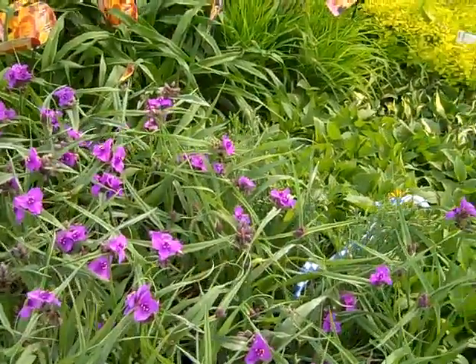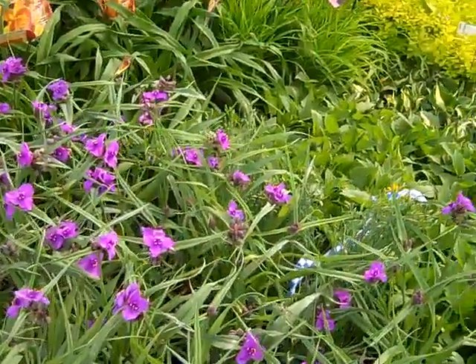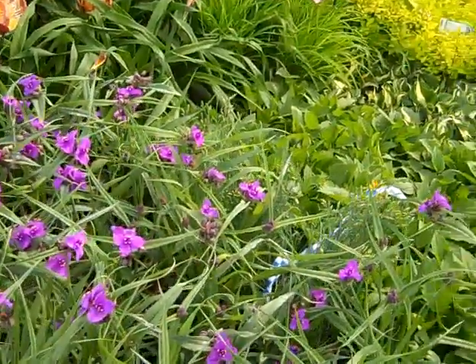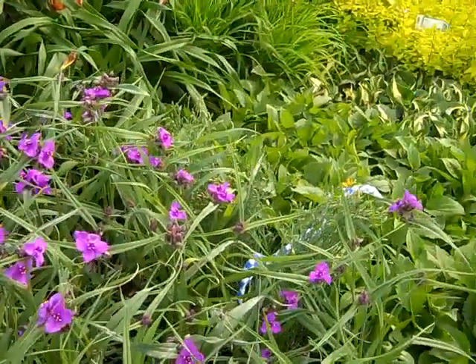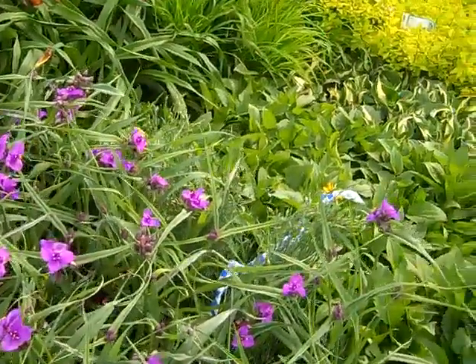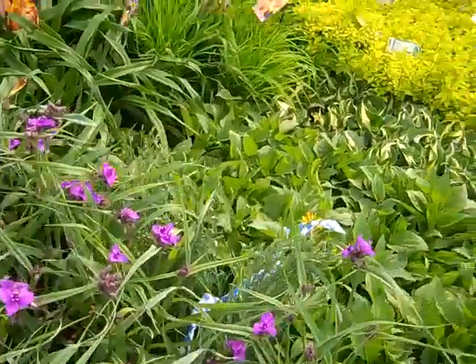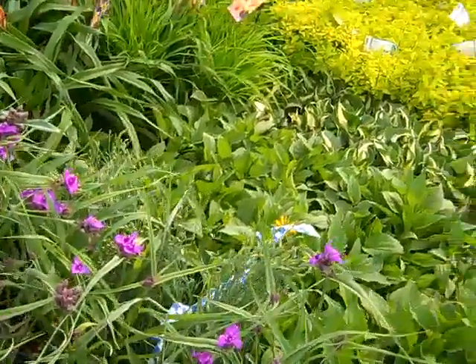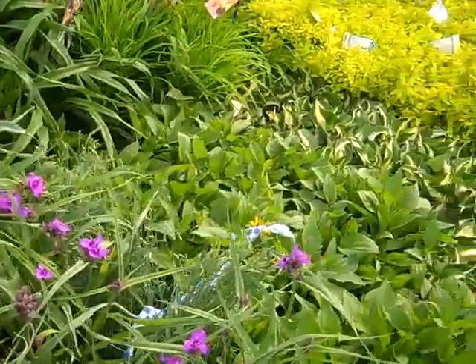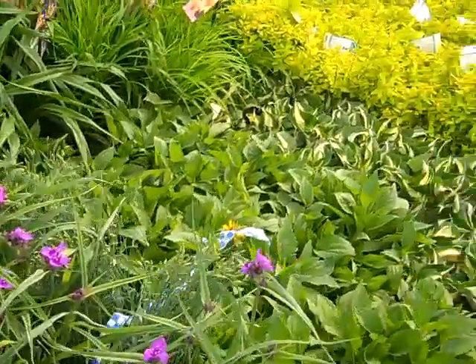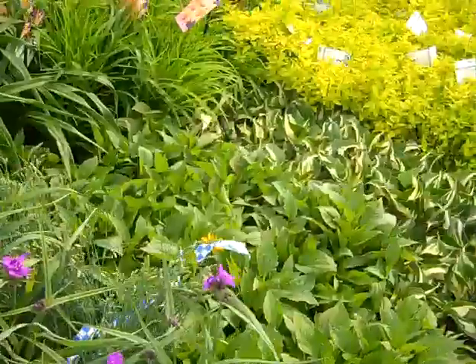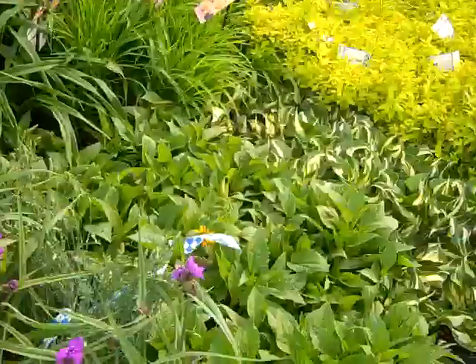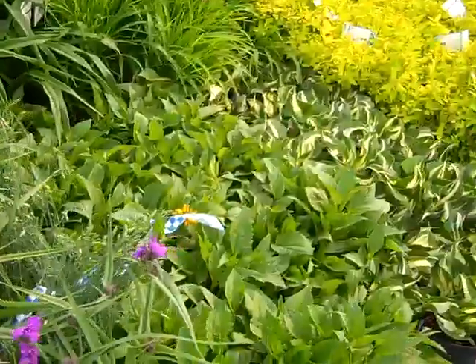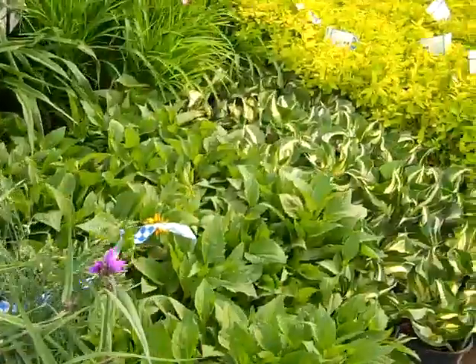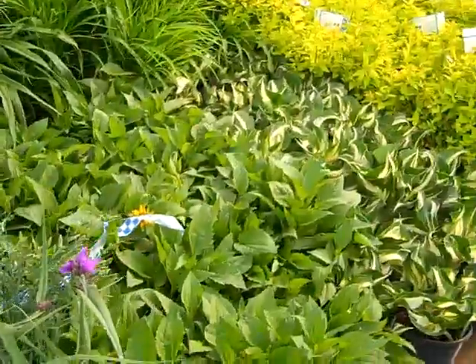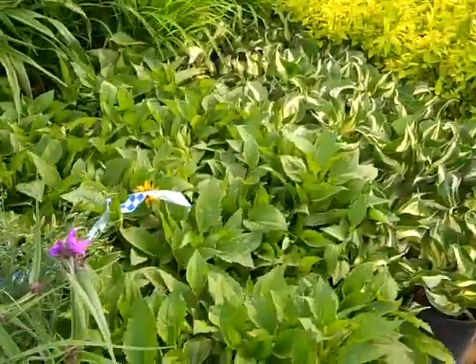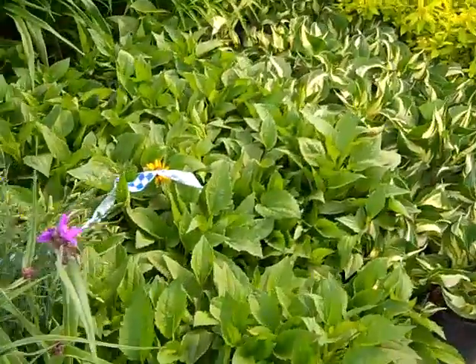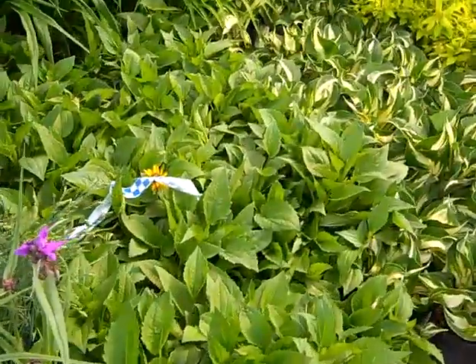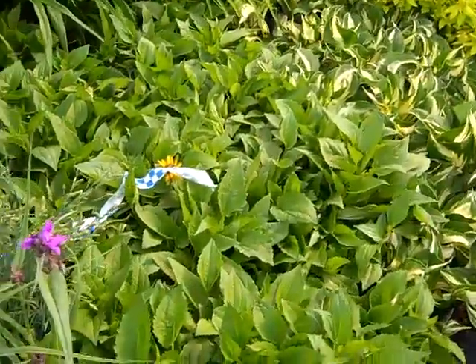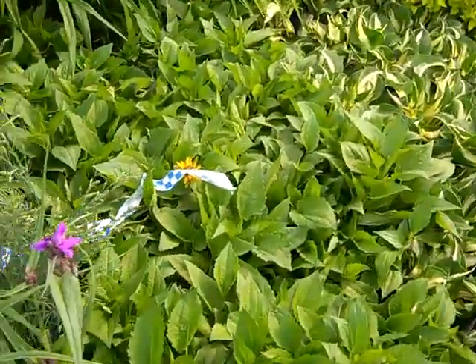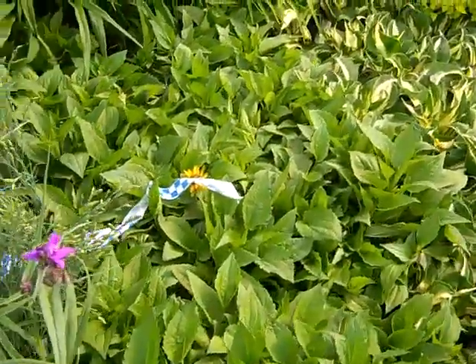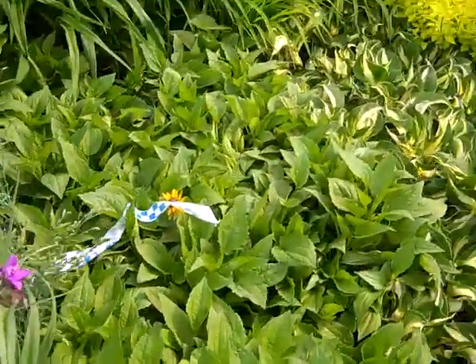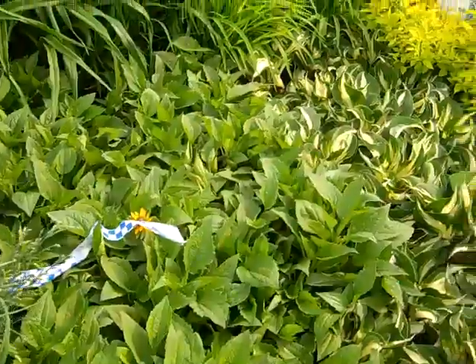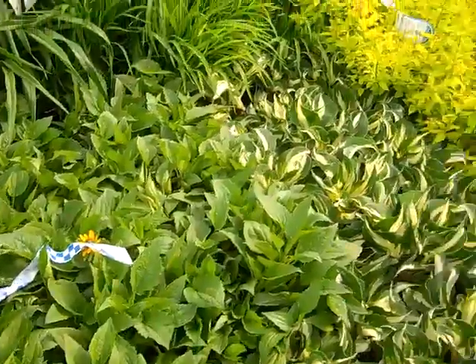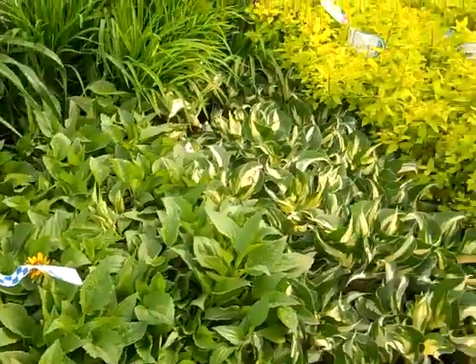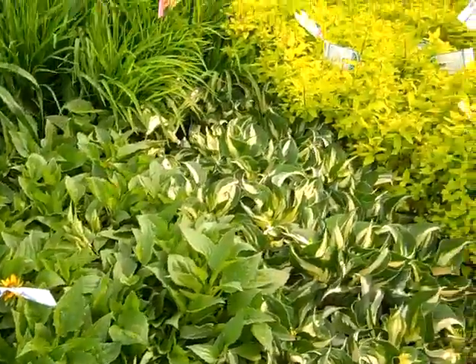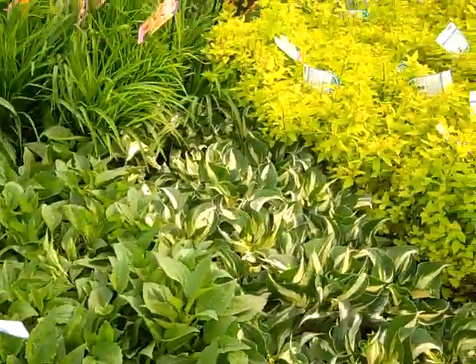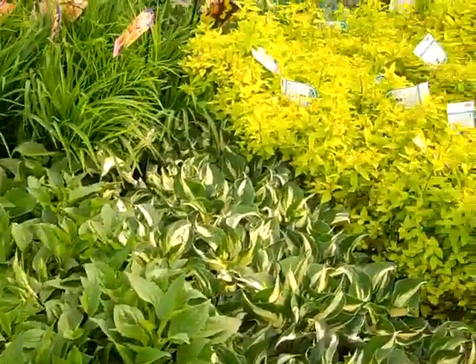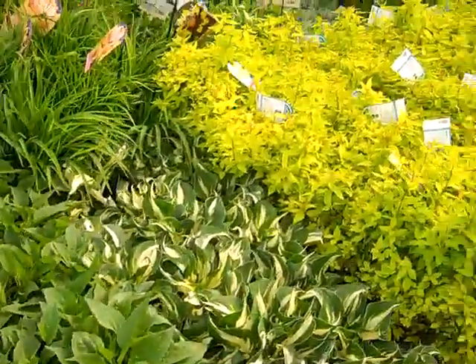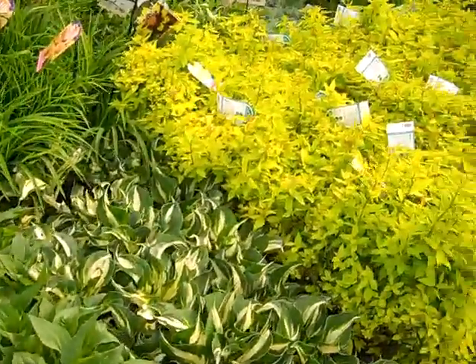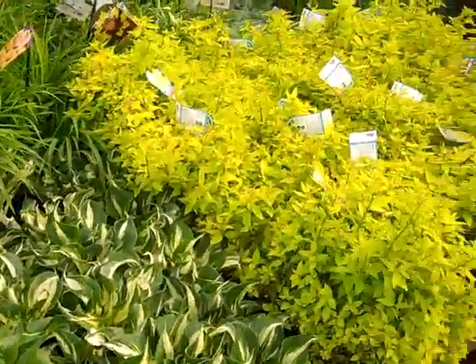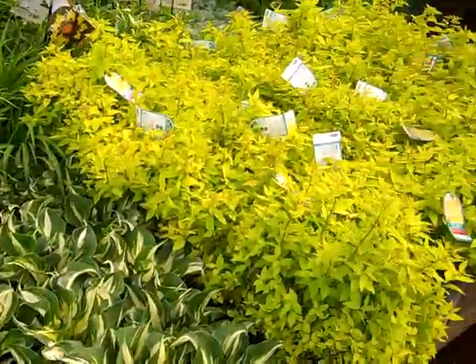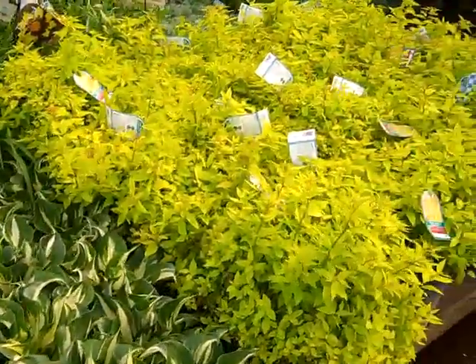They have some beautiful Tradescantia here. Here's some one-gallon Rudbeckia and some Hostas.